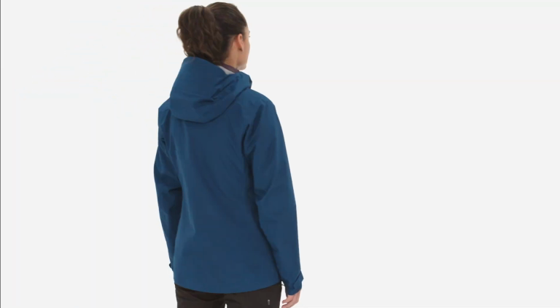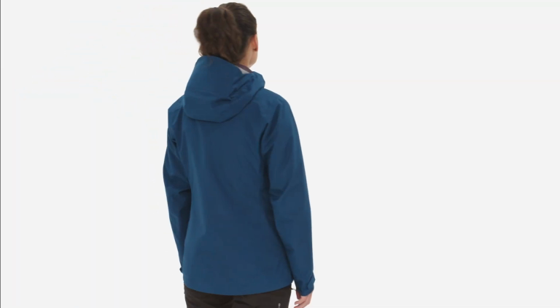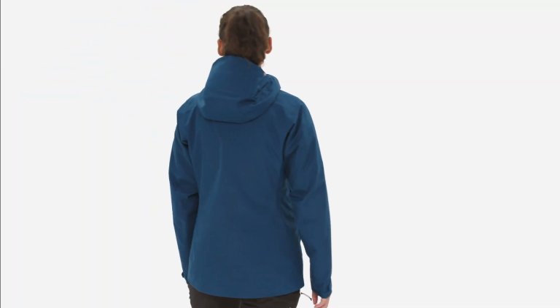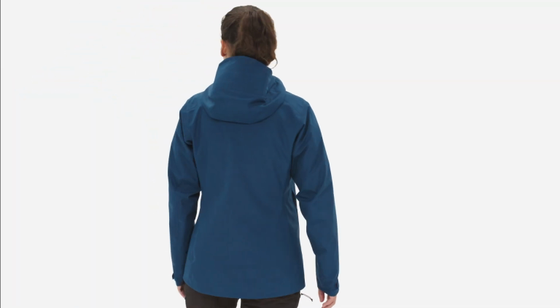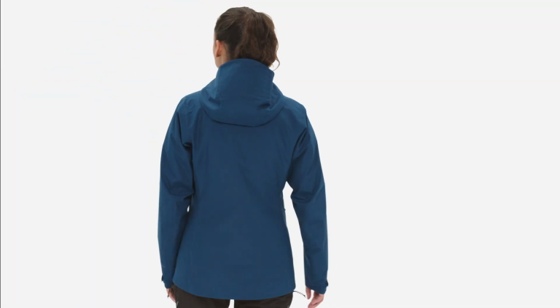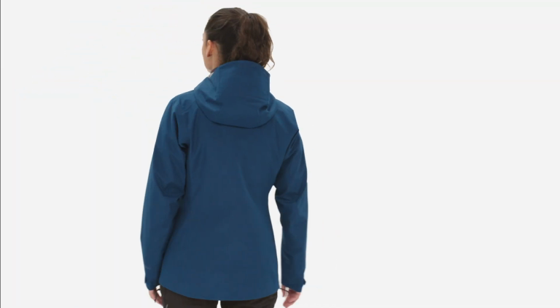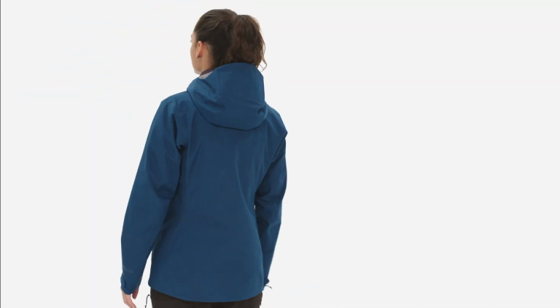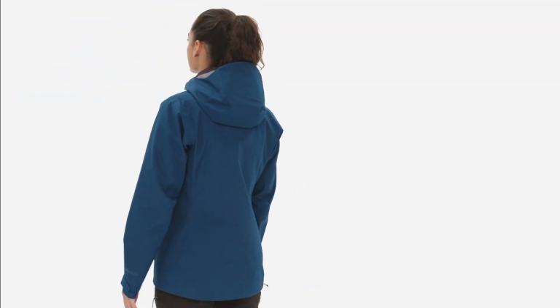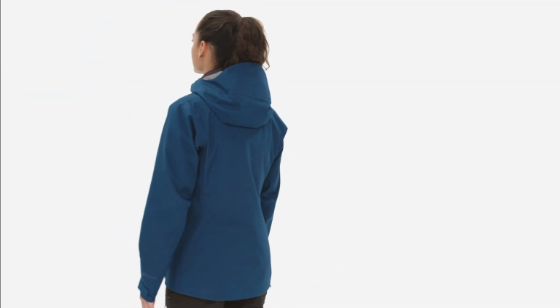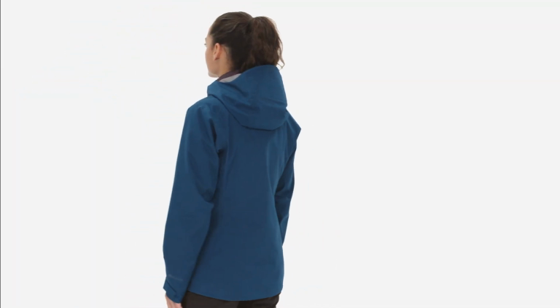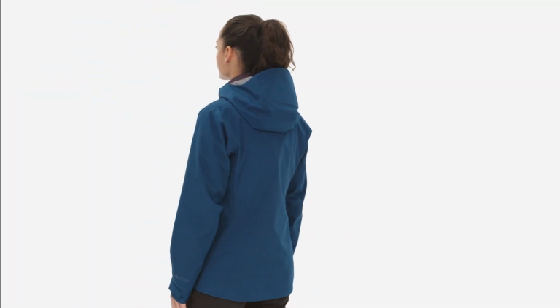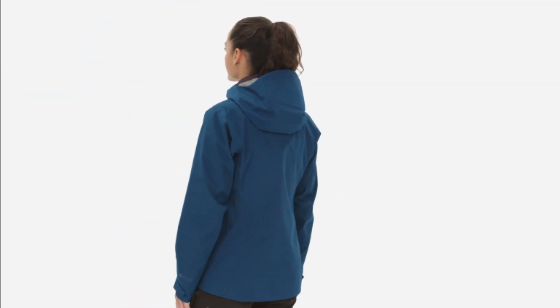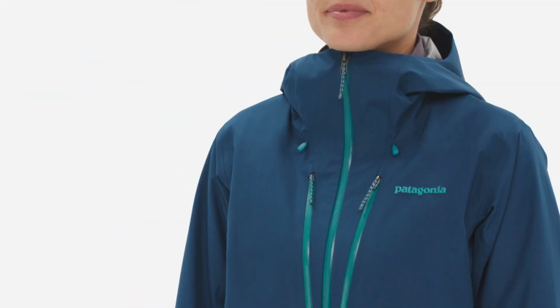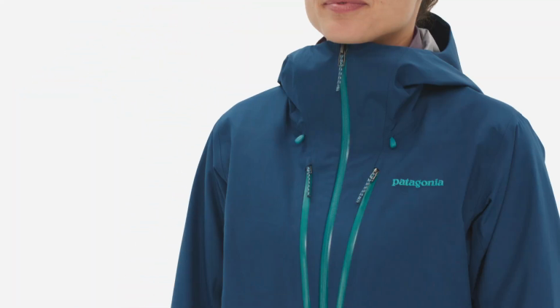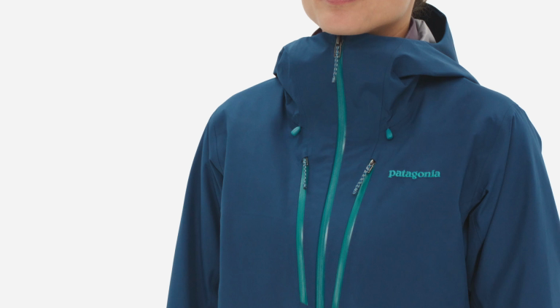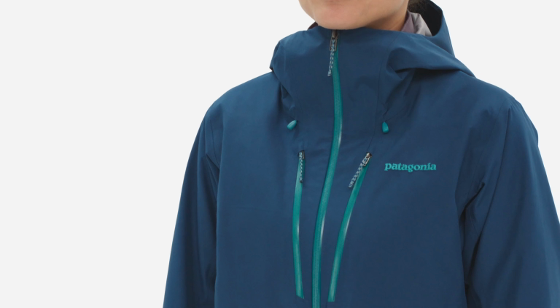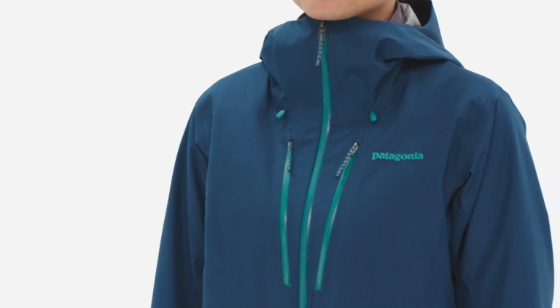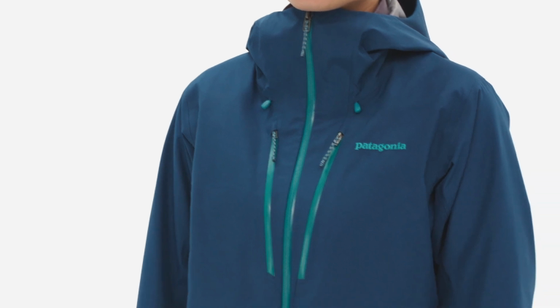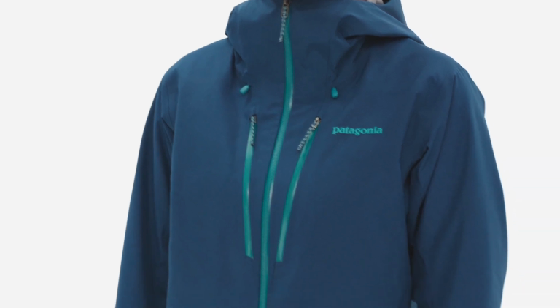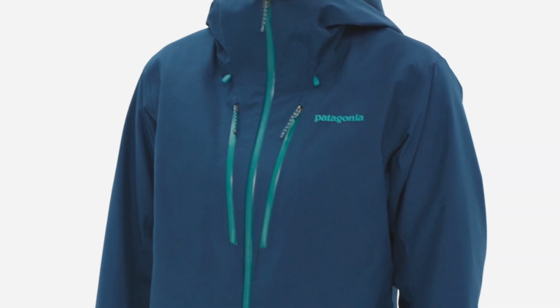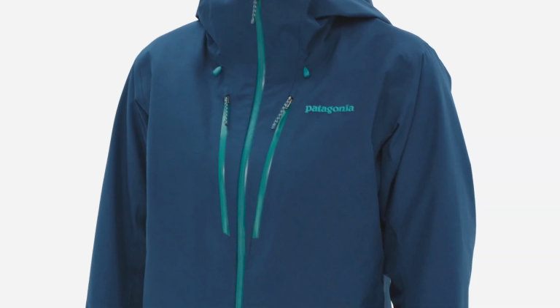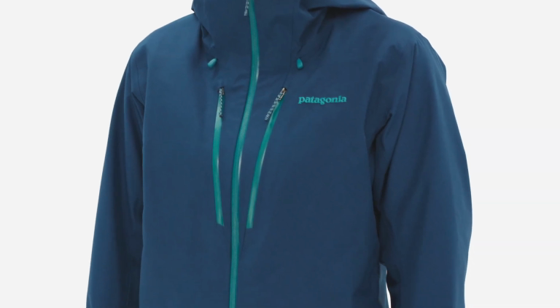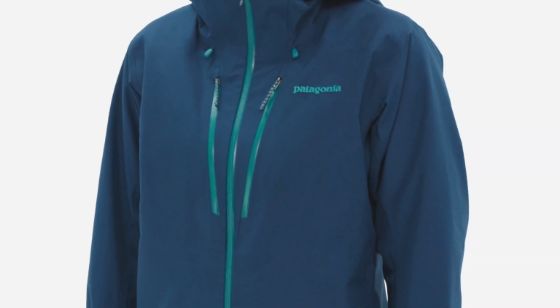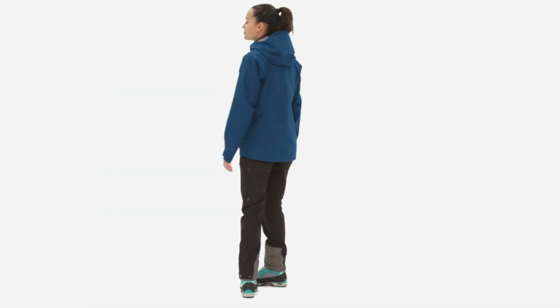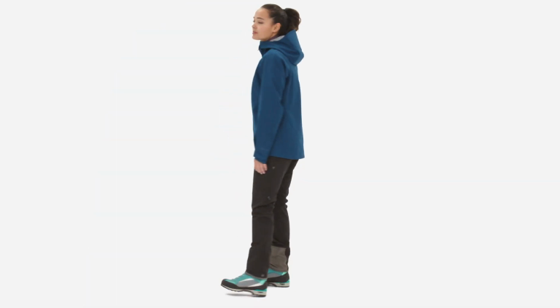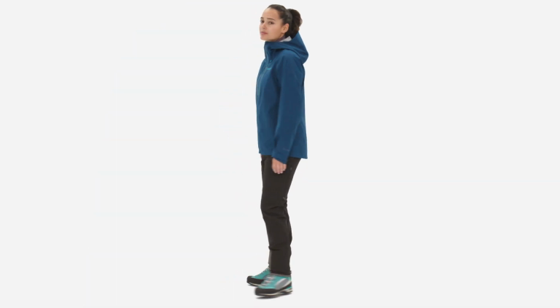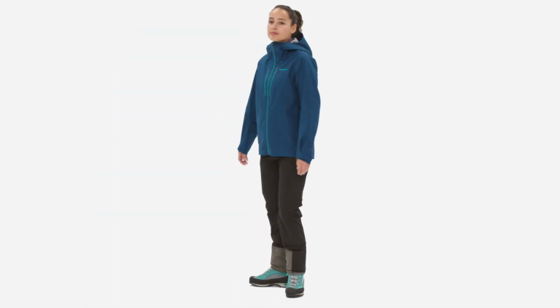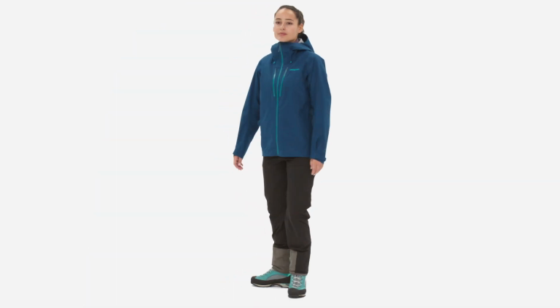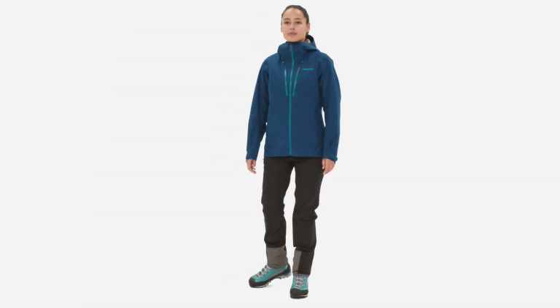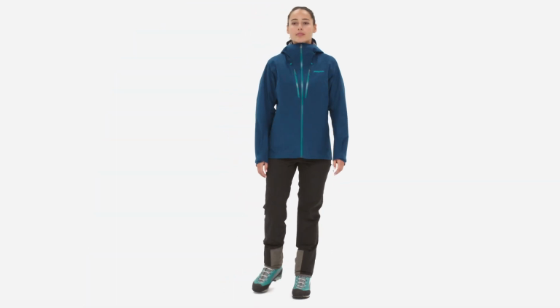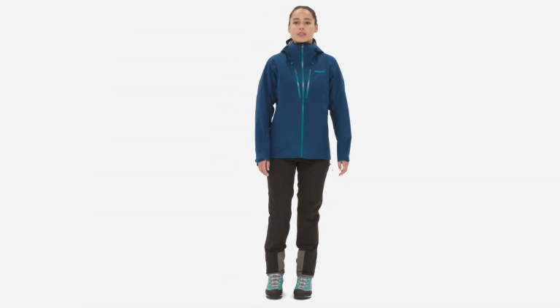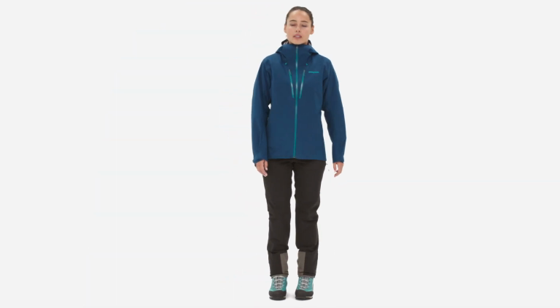When a rugged alpine season calls for a rugged hard shell, the women's Triolet jacket is the answer.